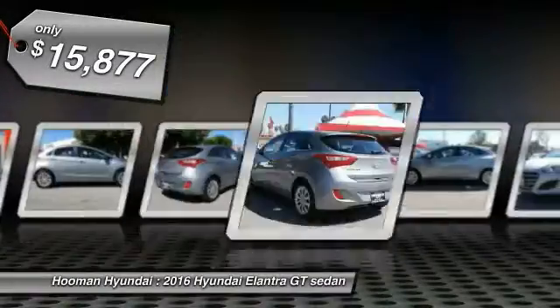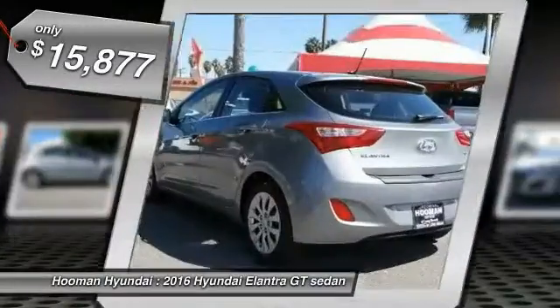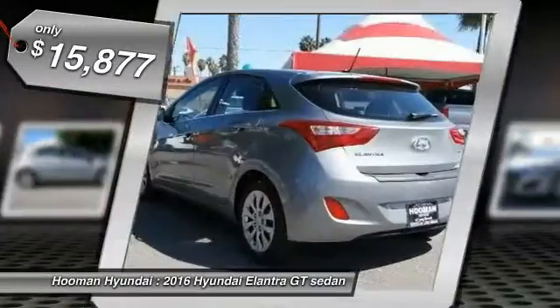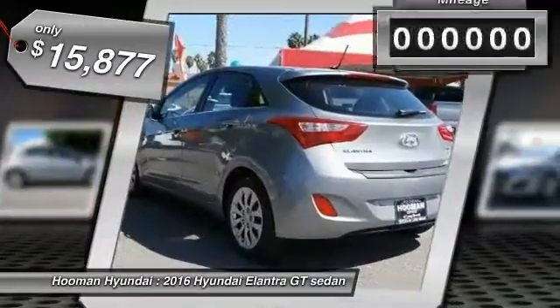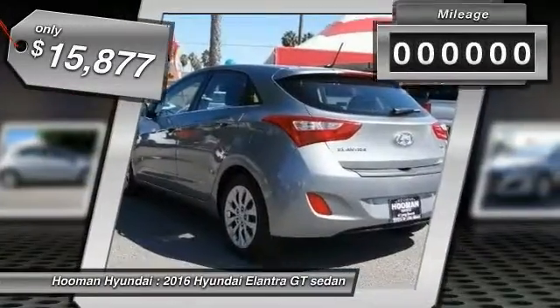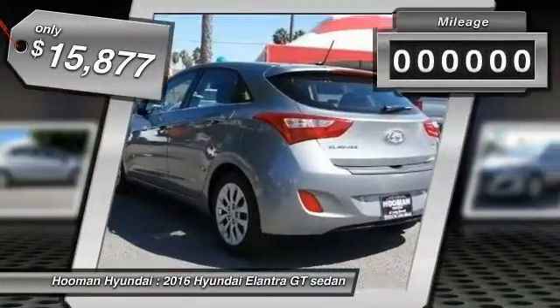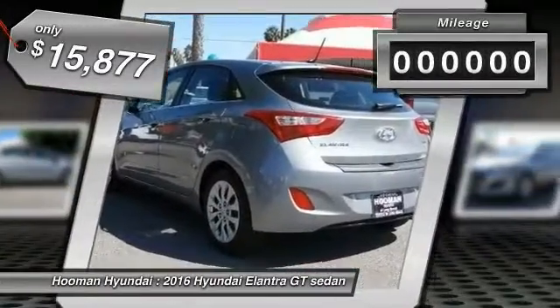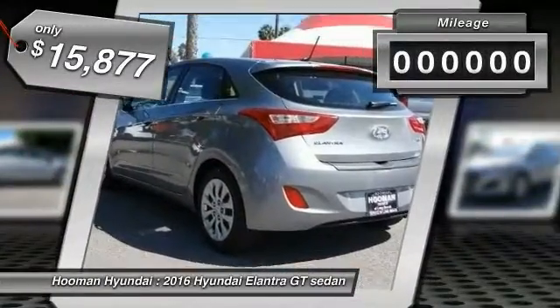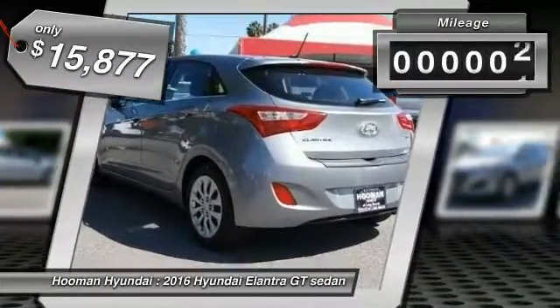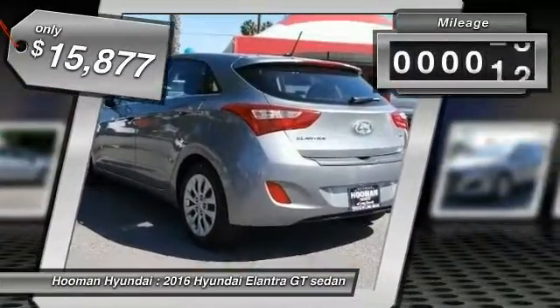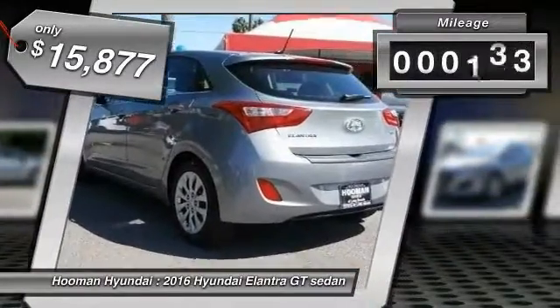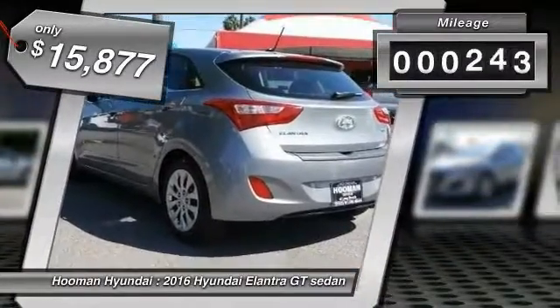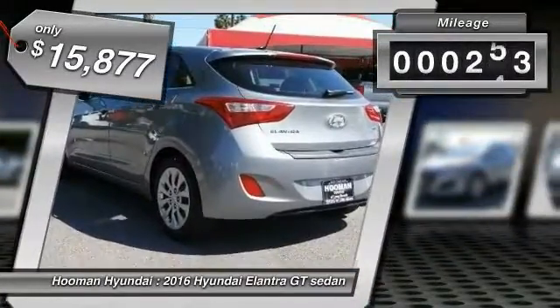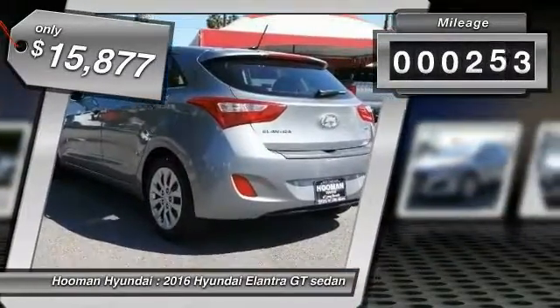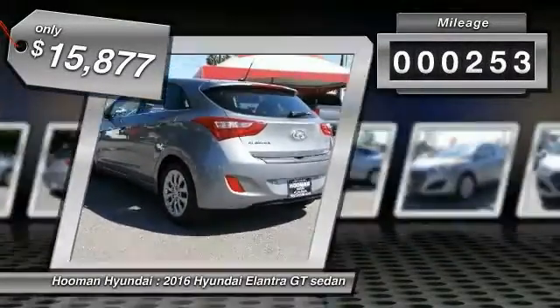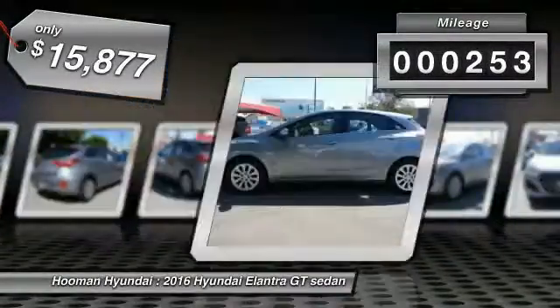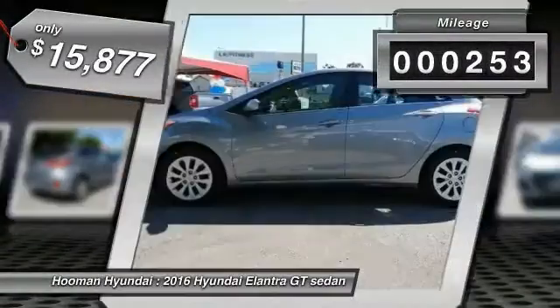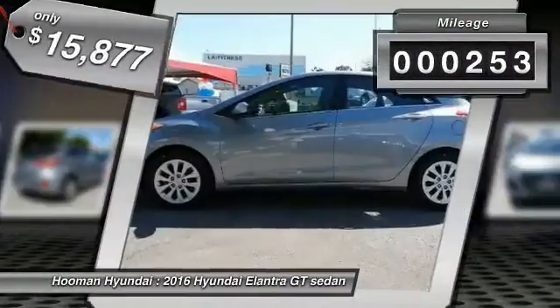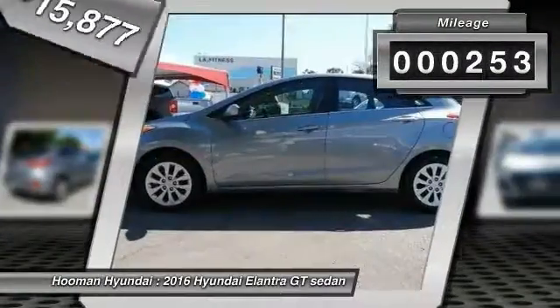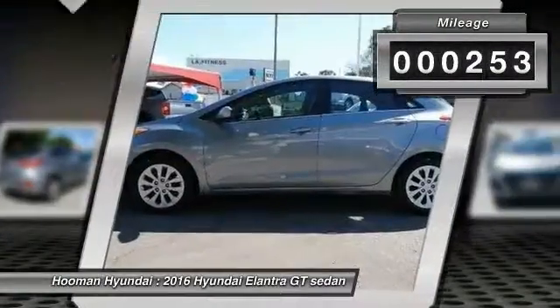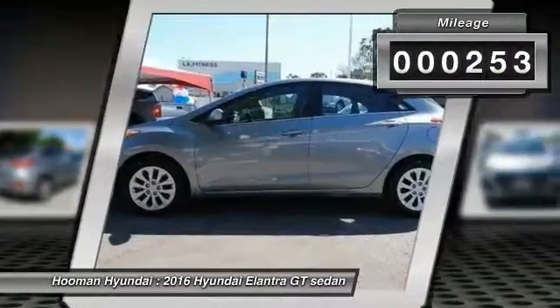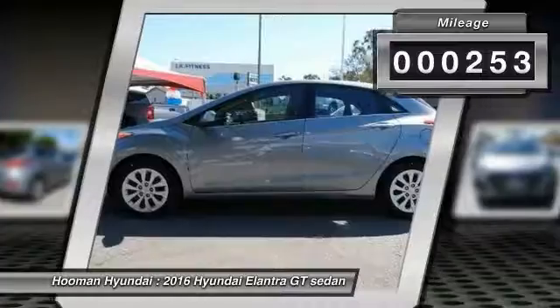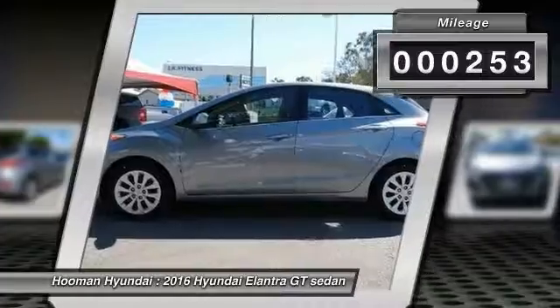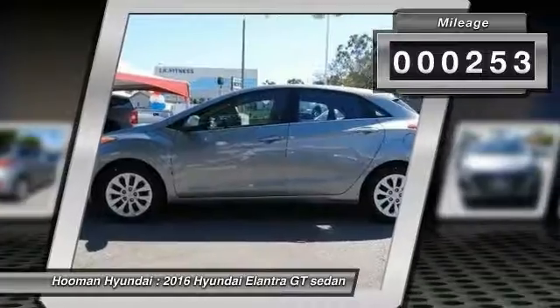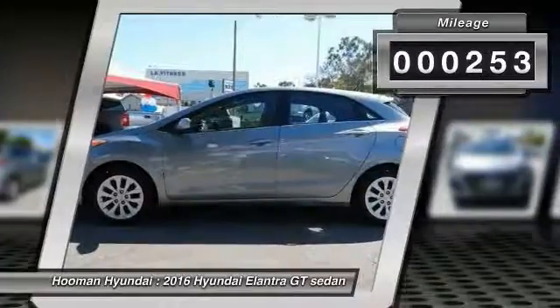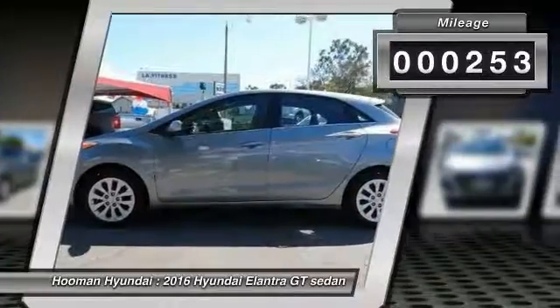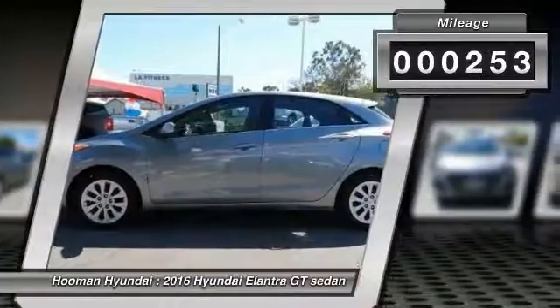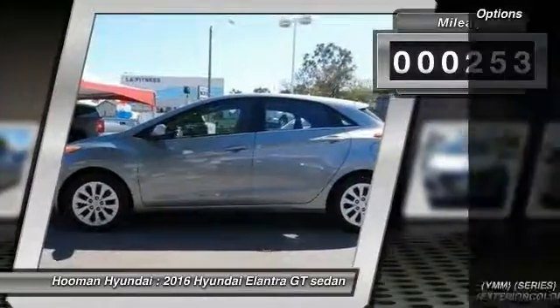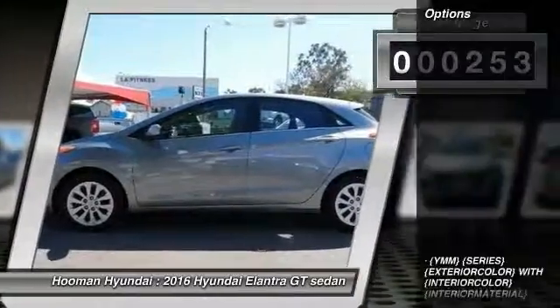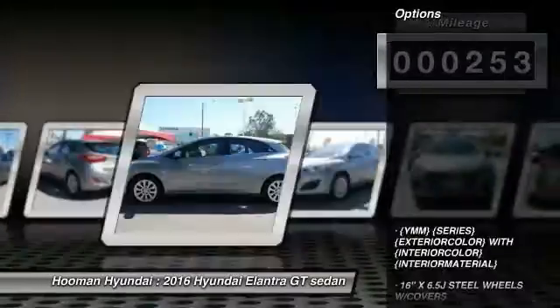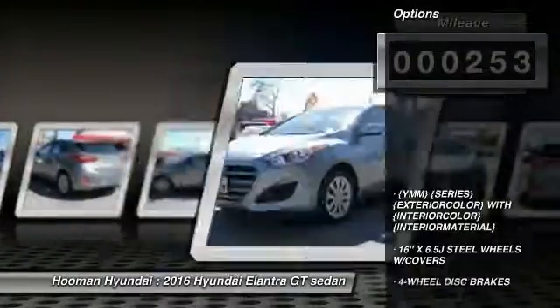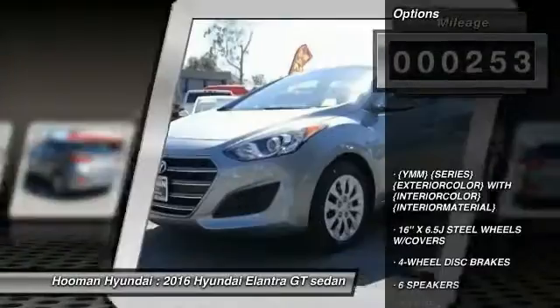This vehicle has less than 300 miles. Here are some of this vehicle's great options: traction control,